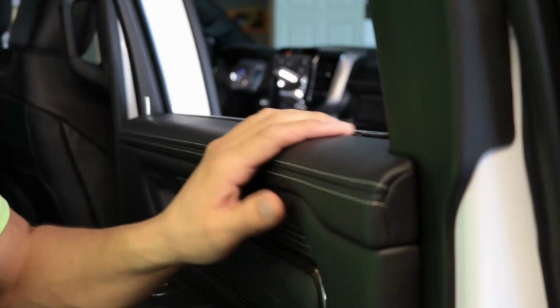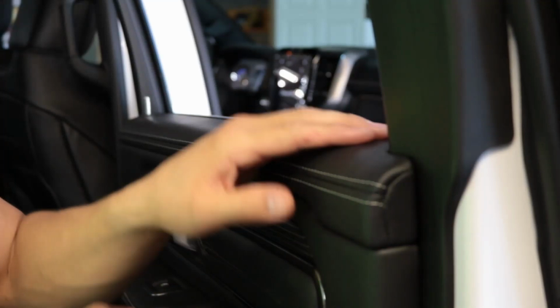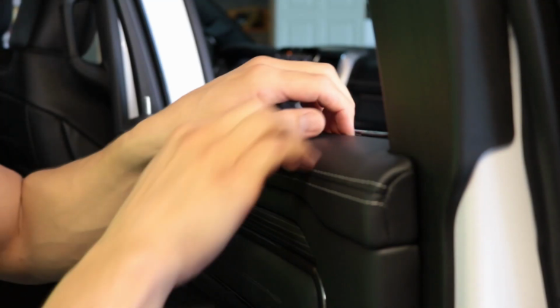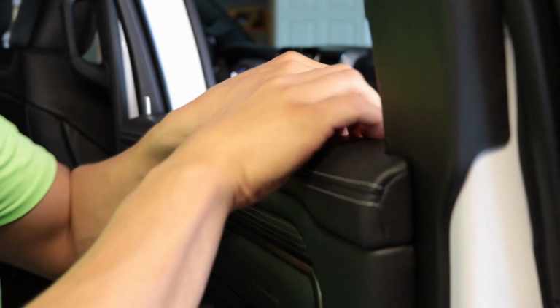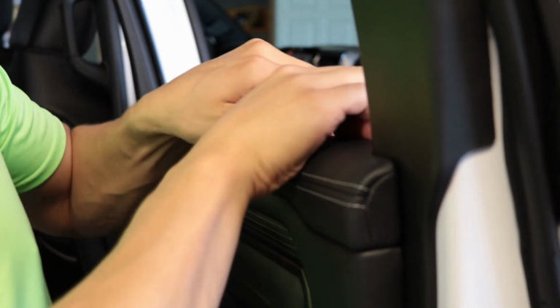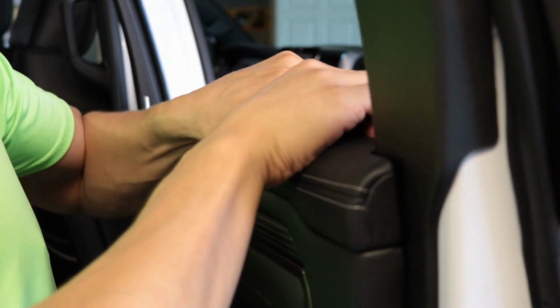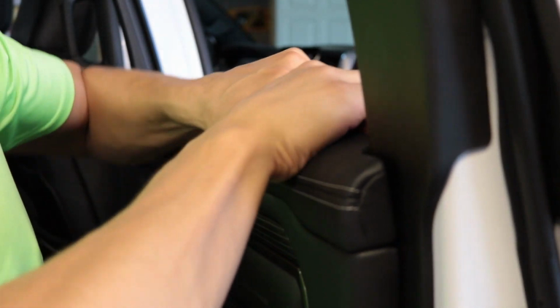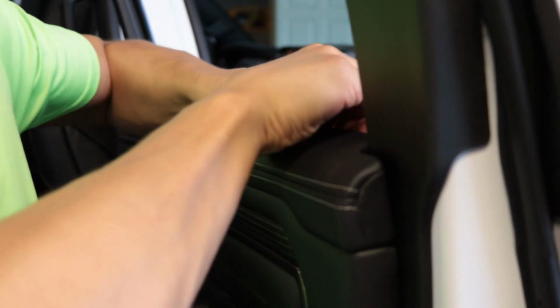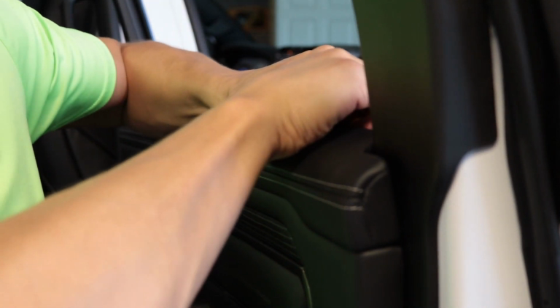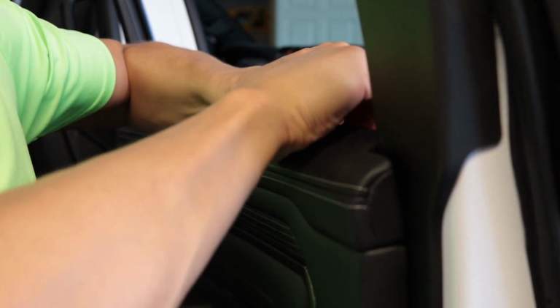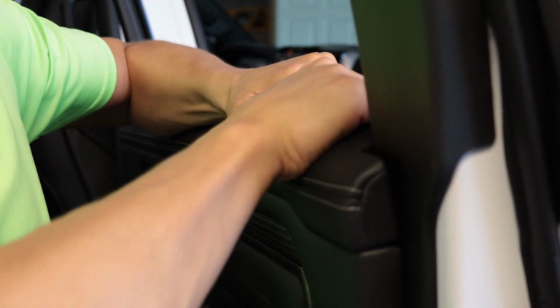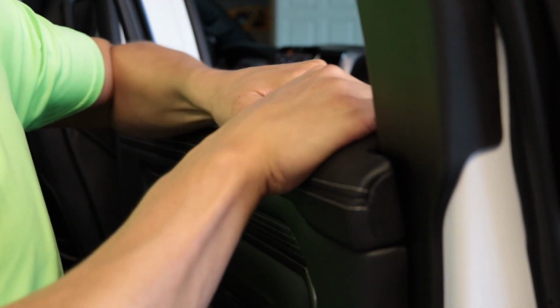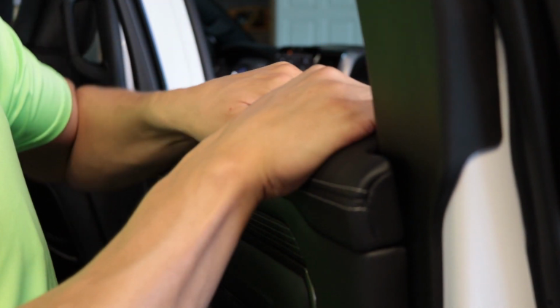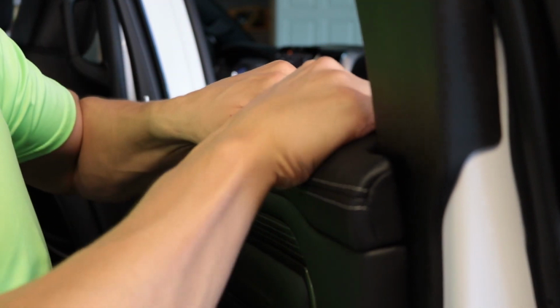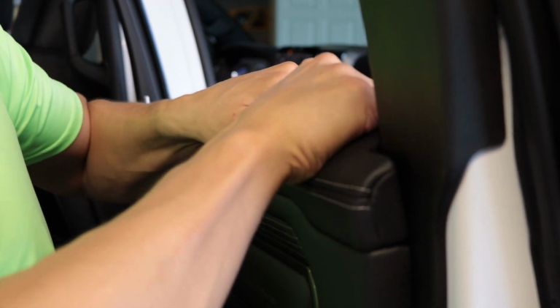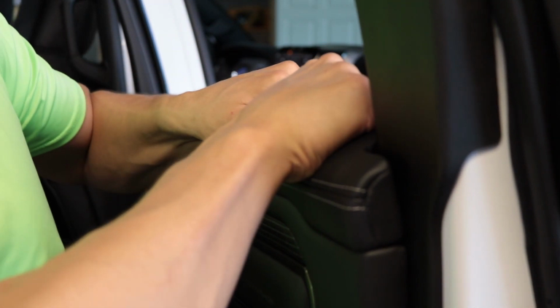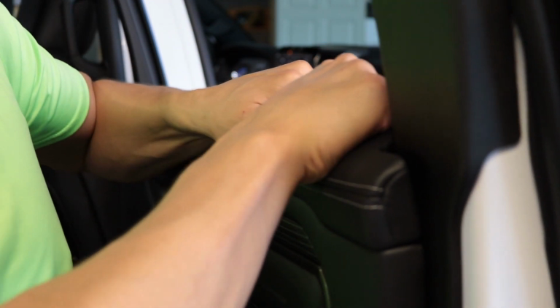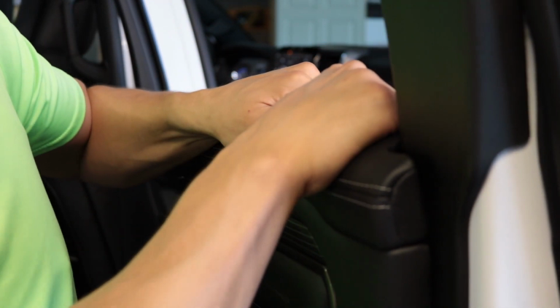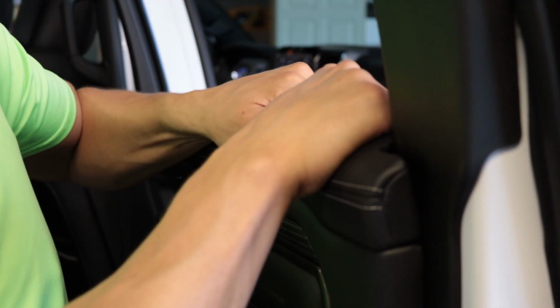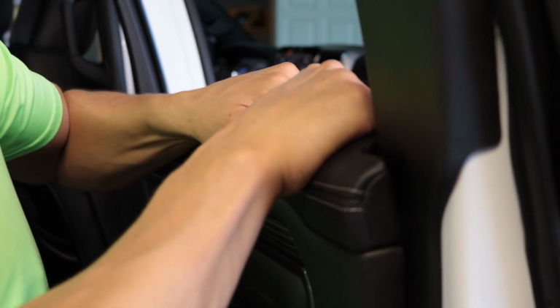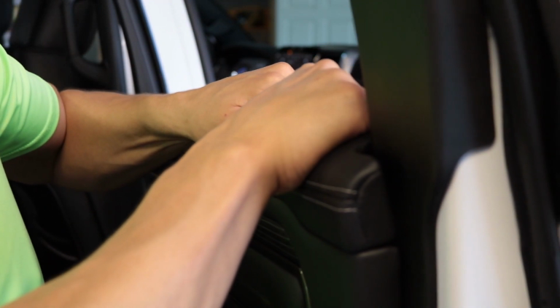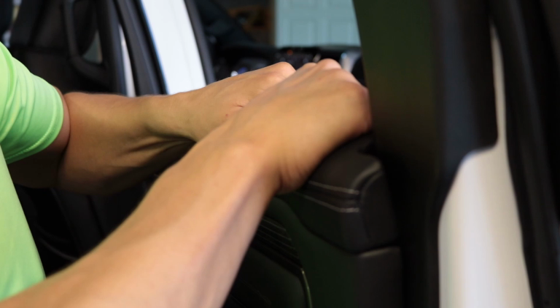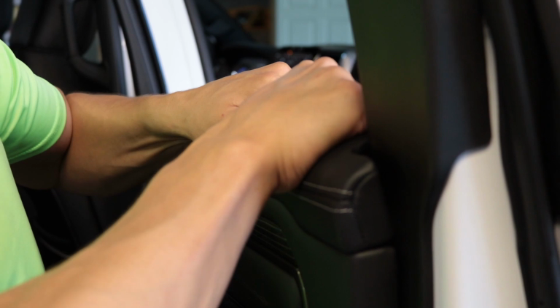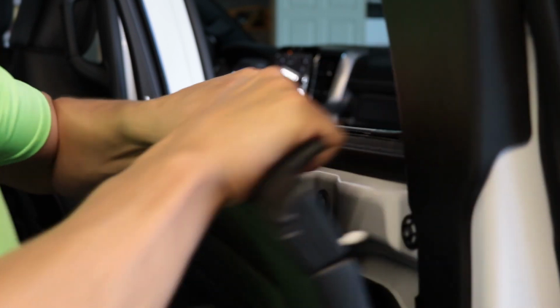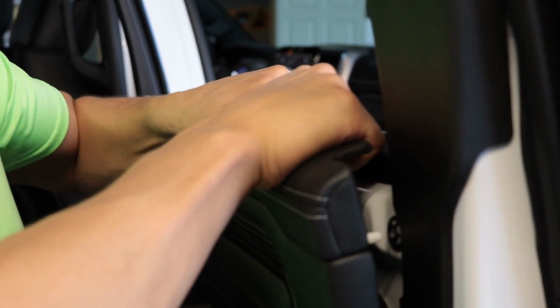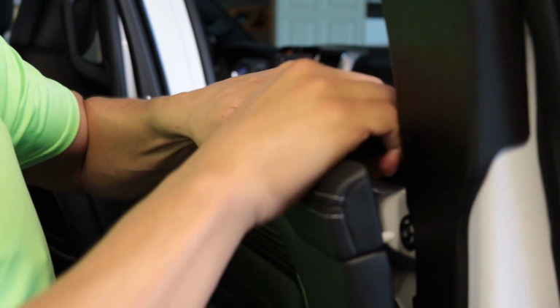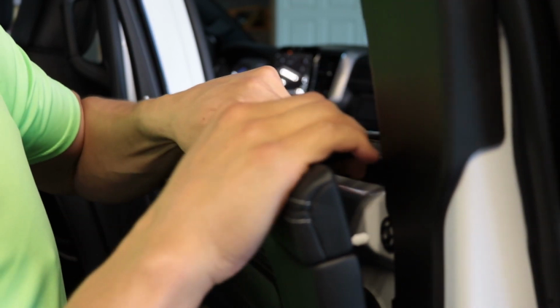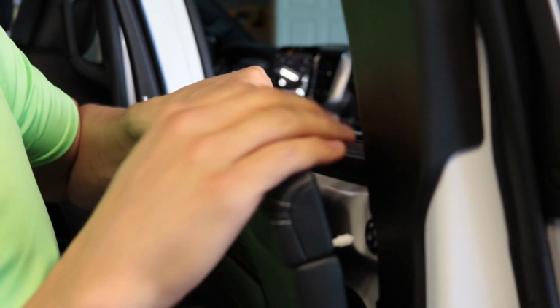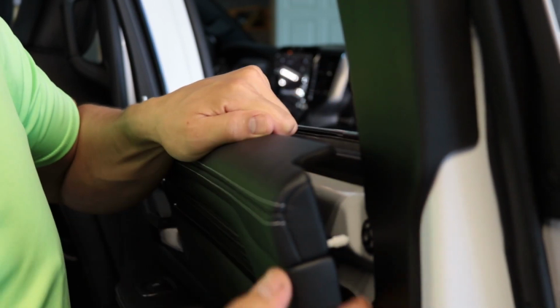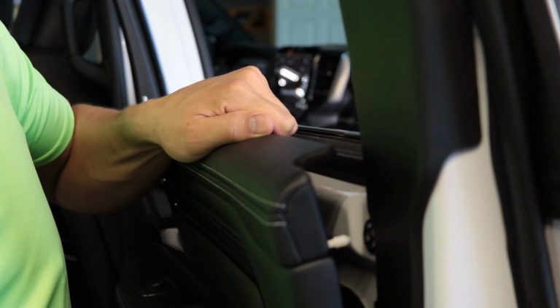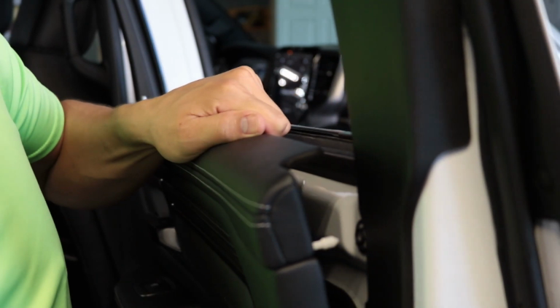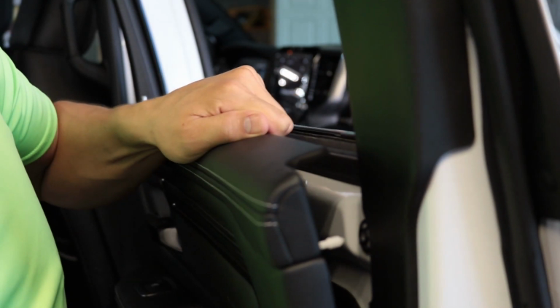Same thing for the rear door. Go ahead and pull — get your fingers up on top and pull a little bit, just enough to pull that back out.